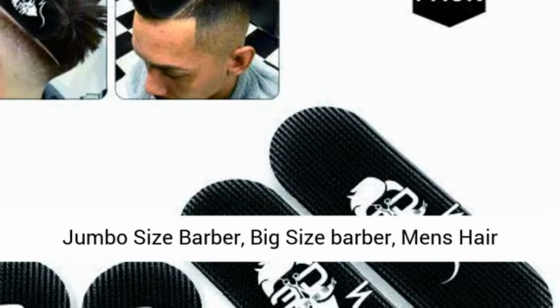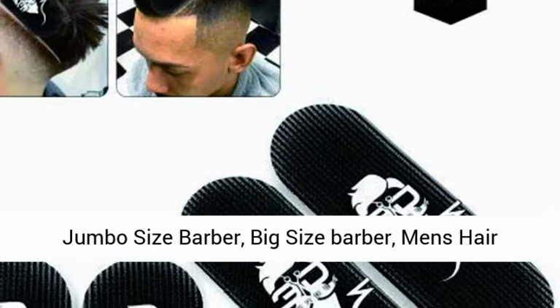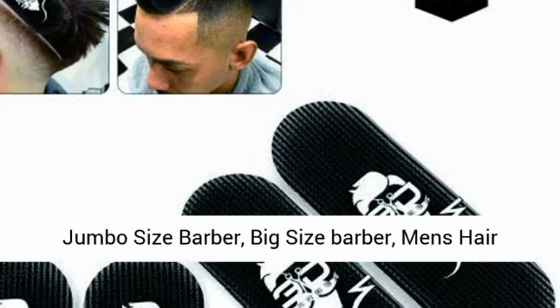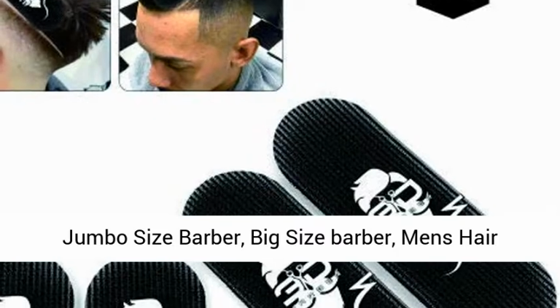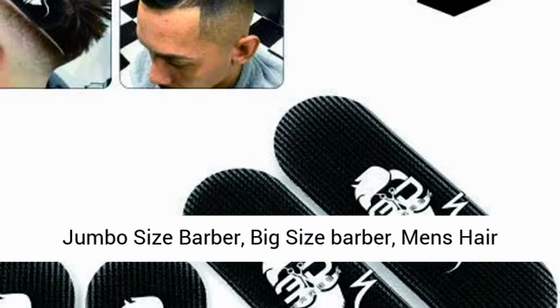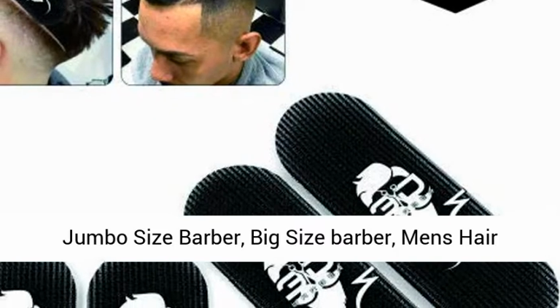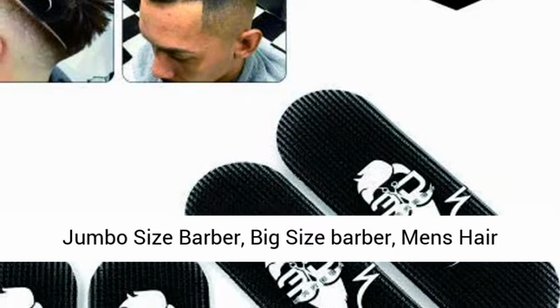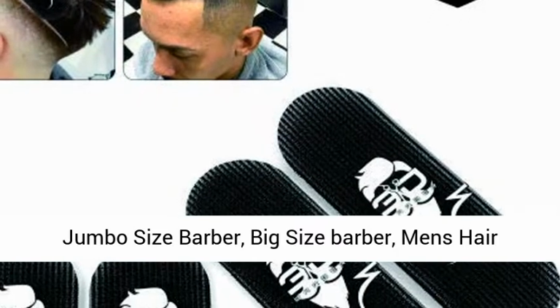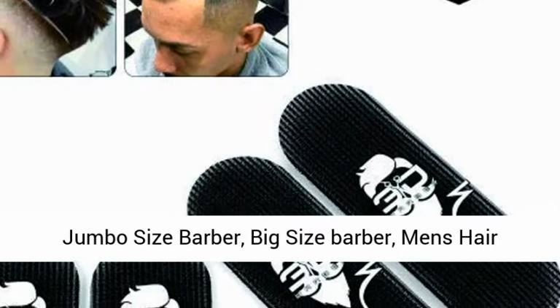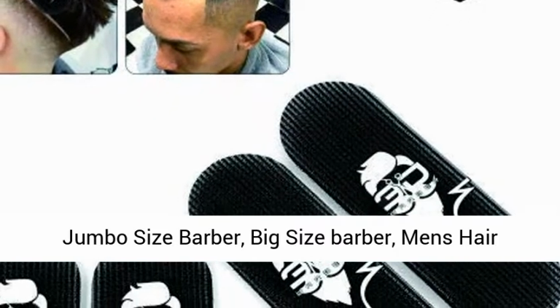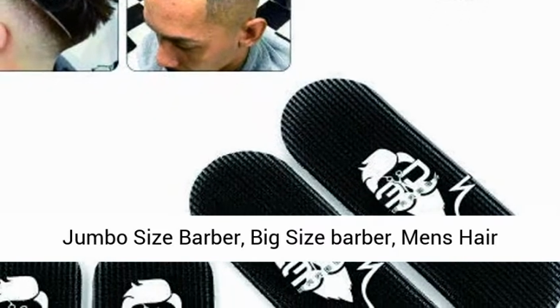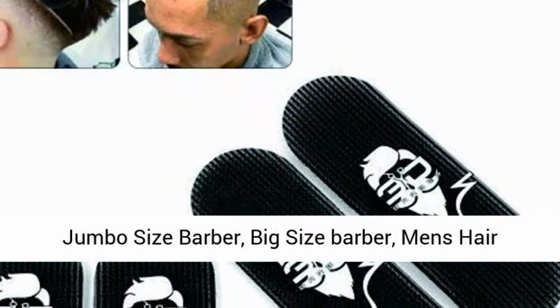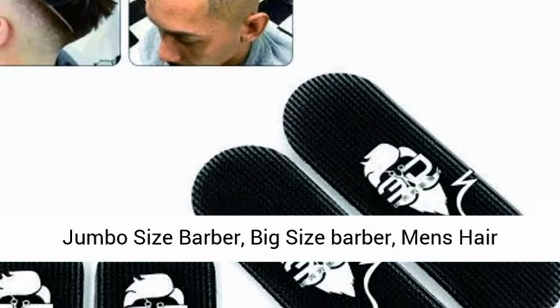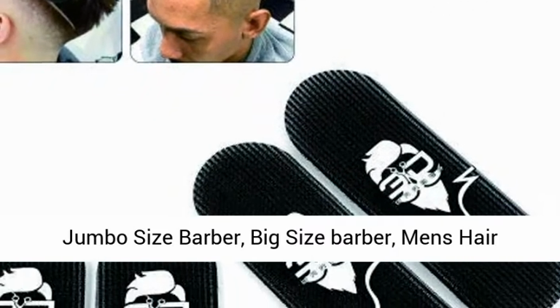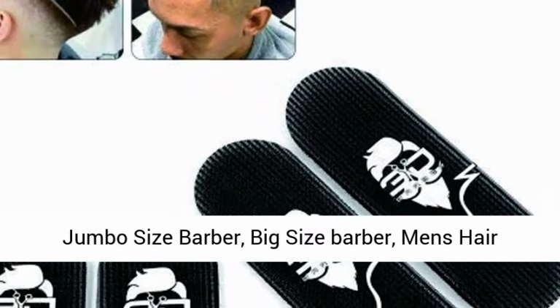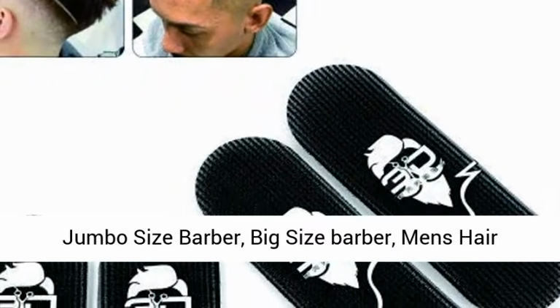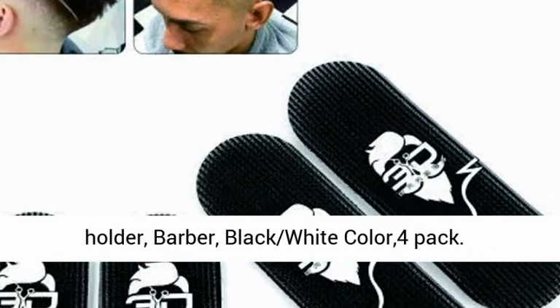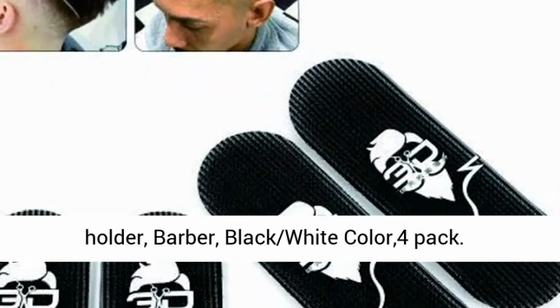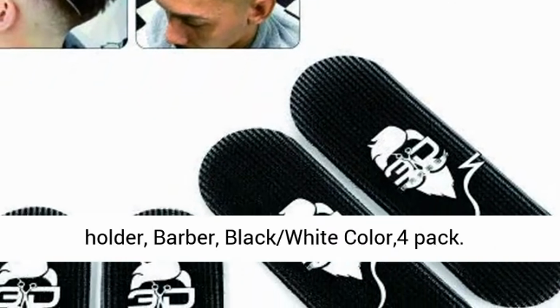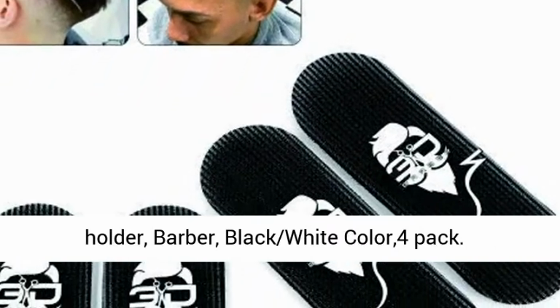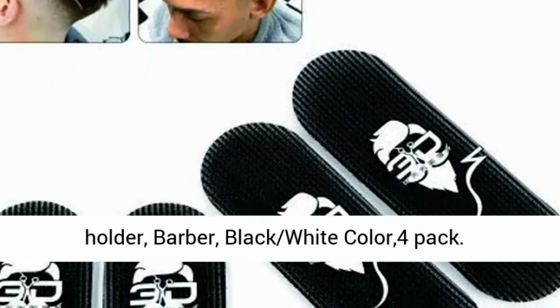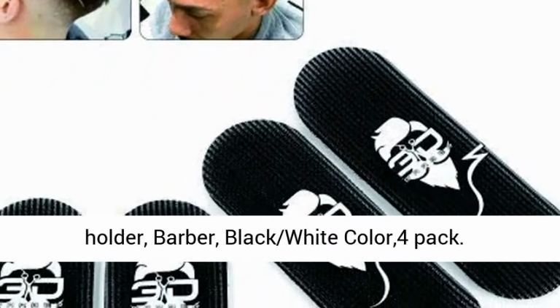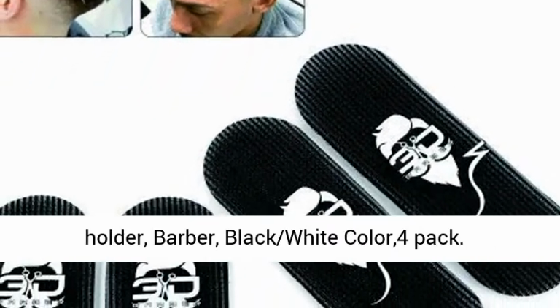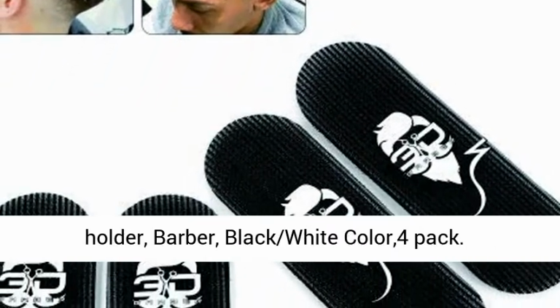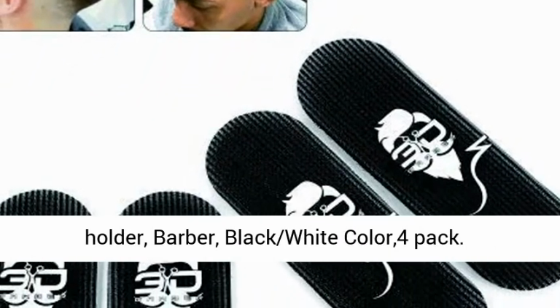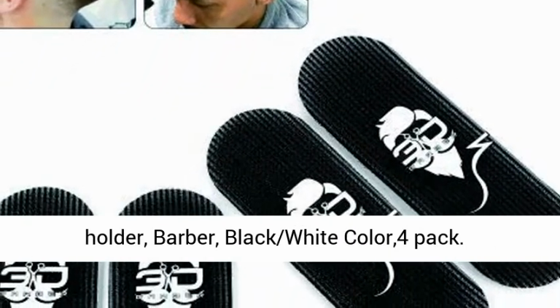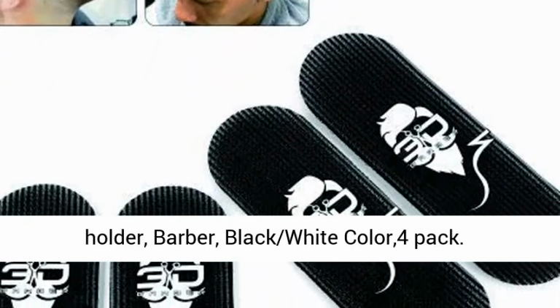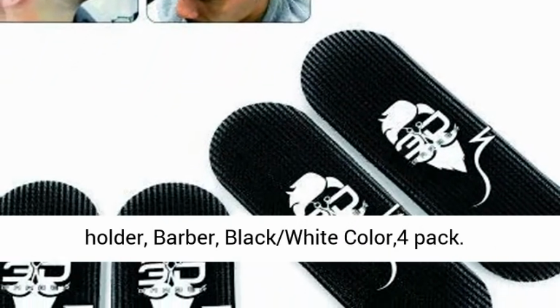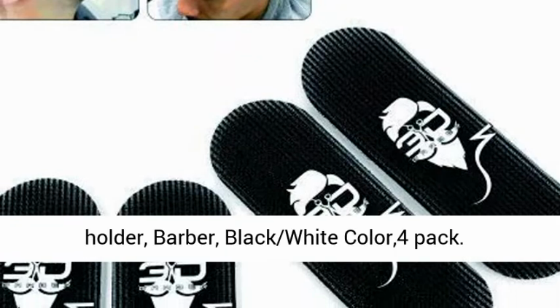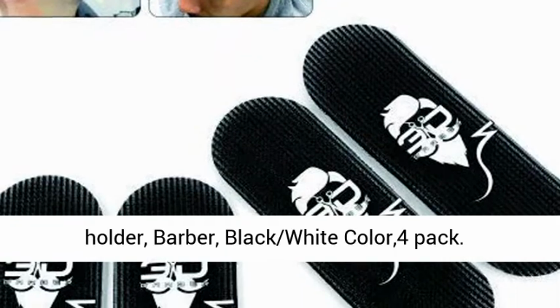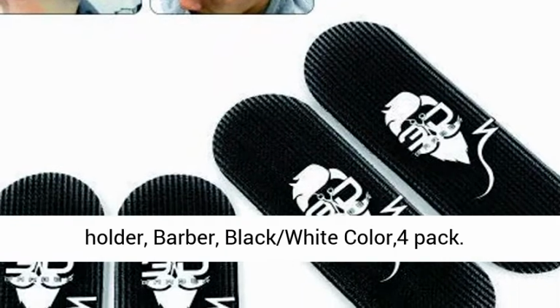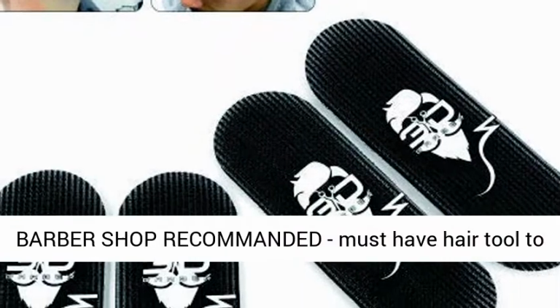Jumbo size barber, big size barber, men's hair holder, barber, black and white color 4-pack.